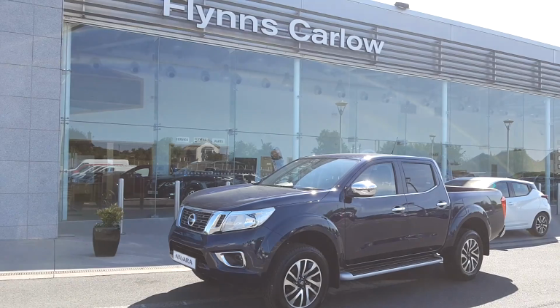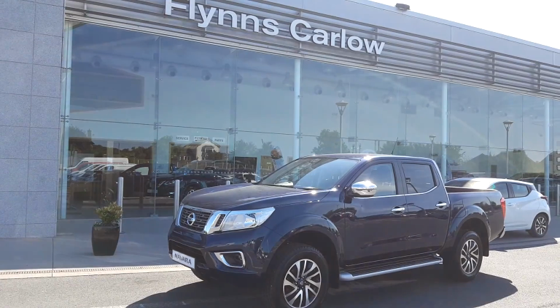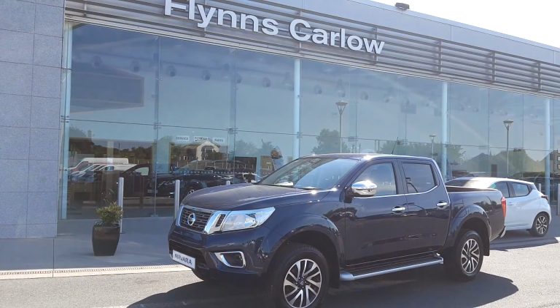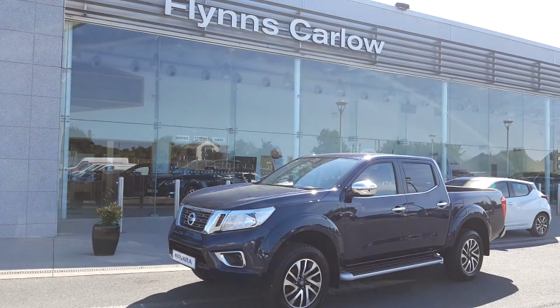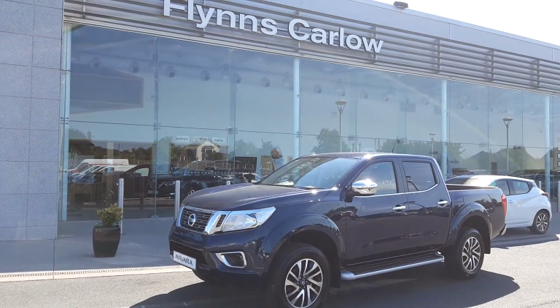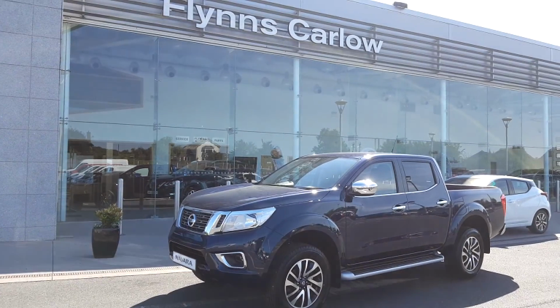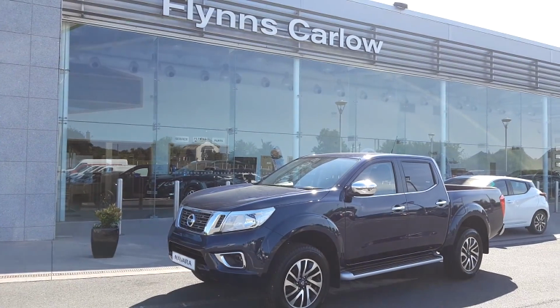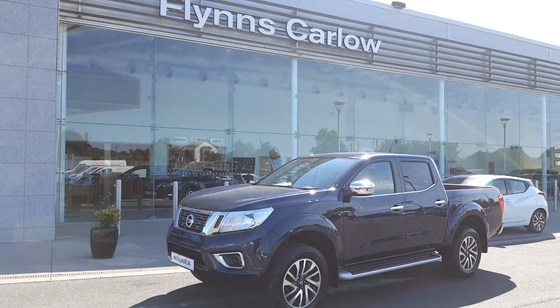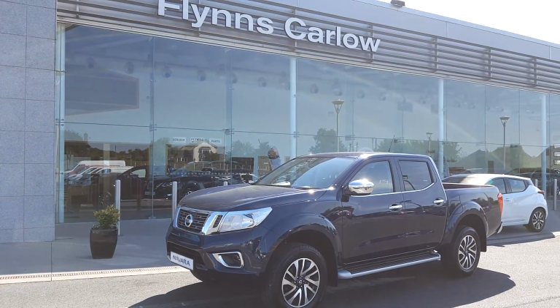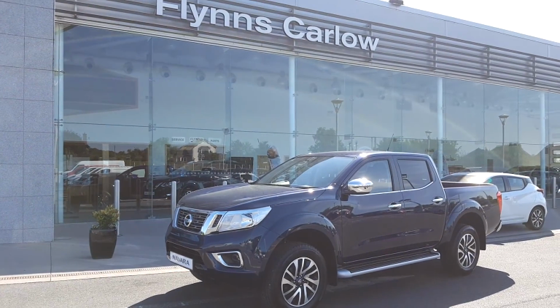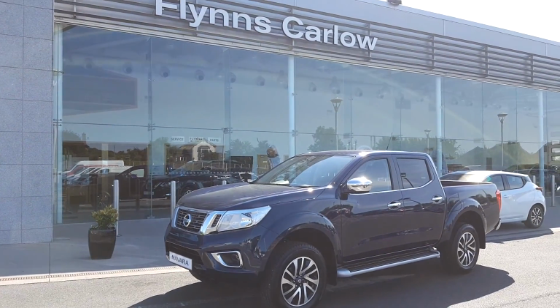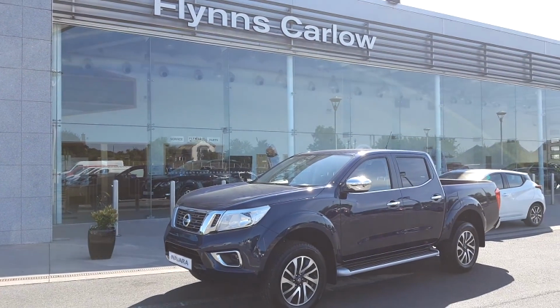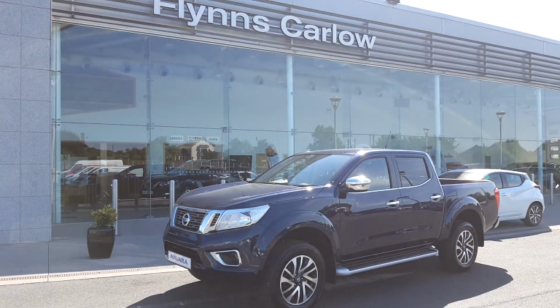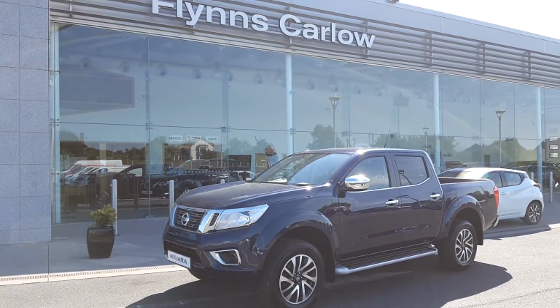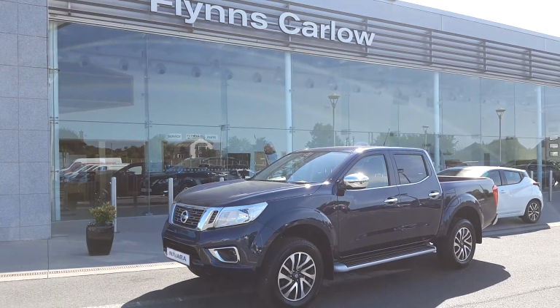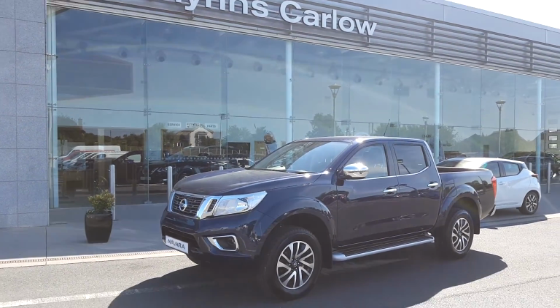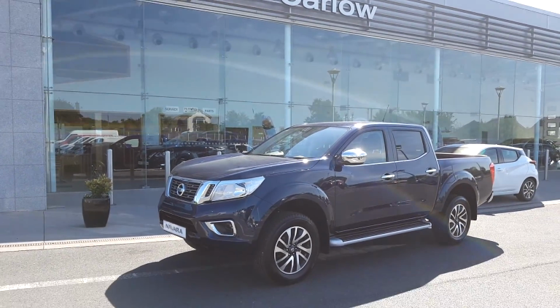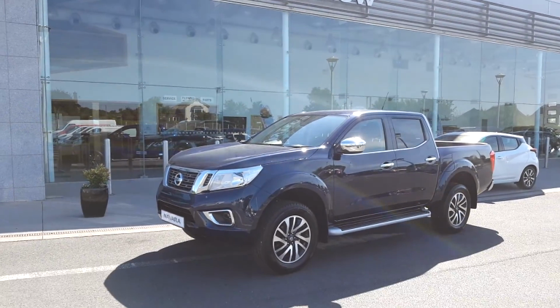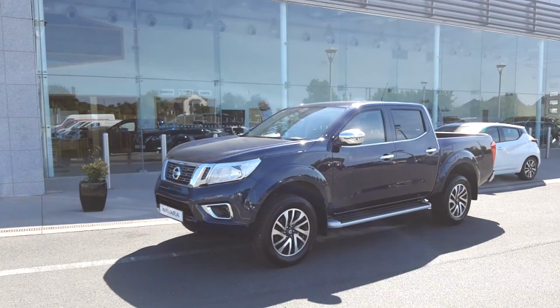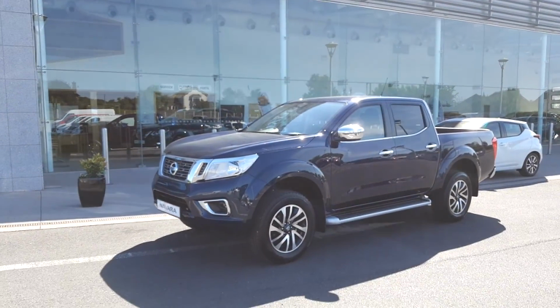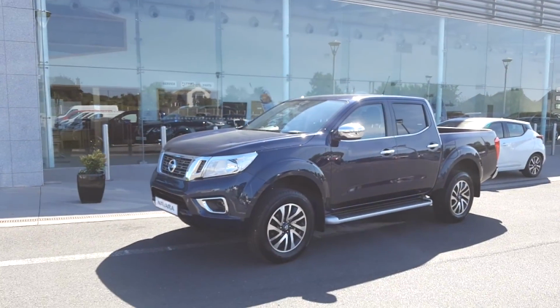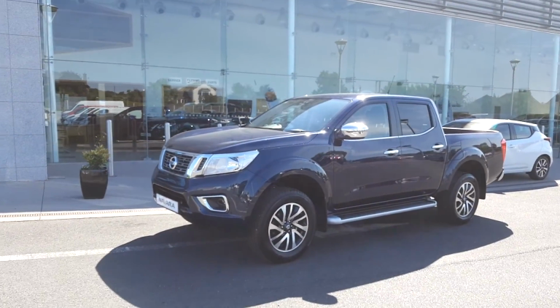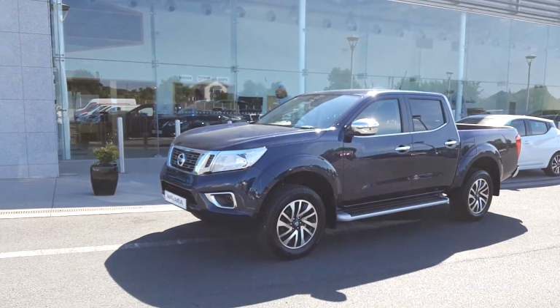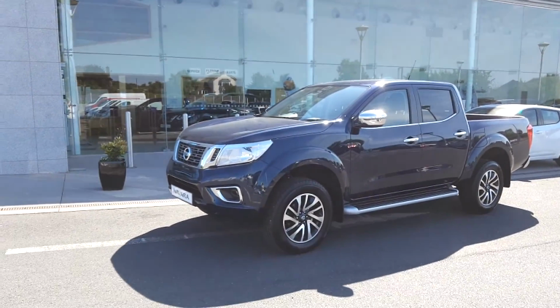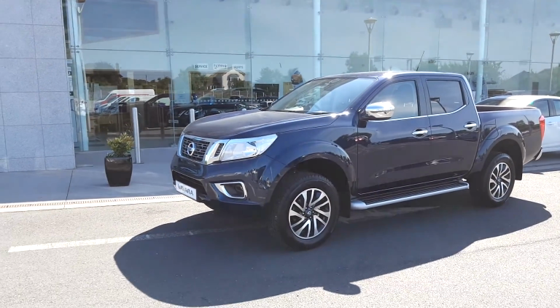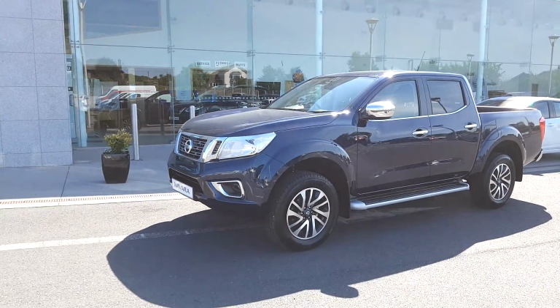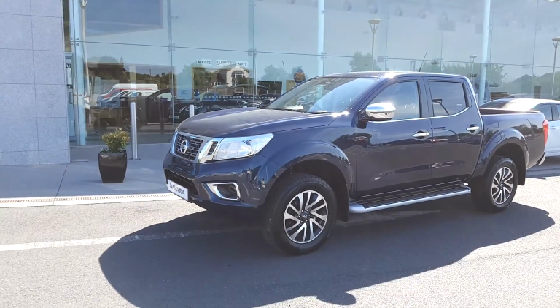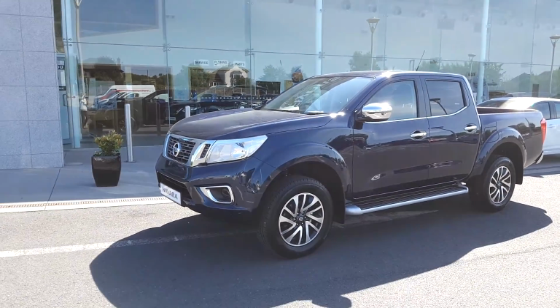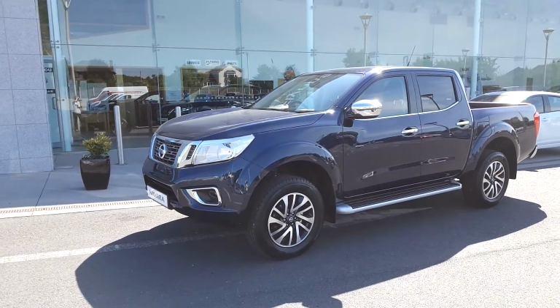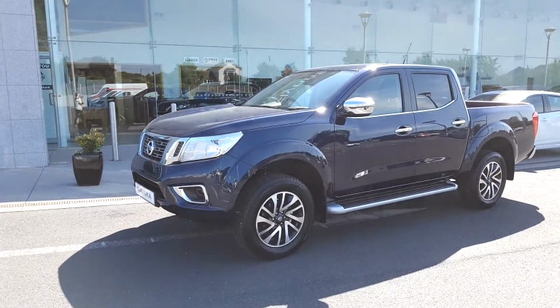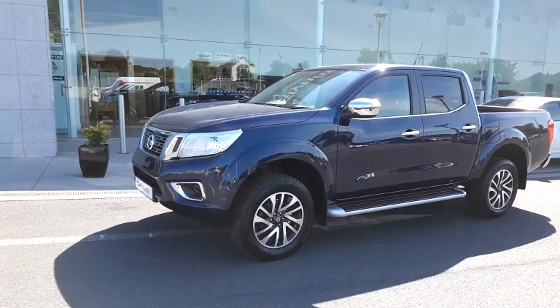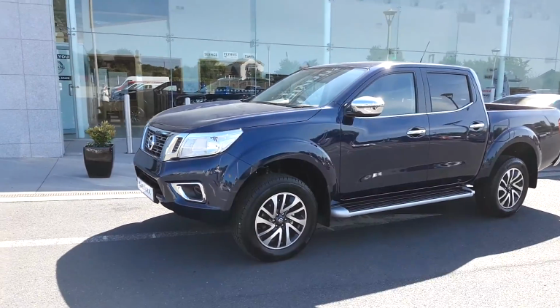Hi, I'm Theresa and welcome to Flynn's Curler Nissan. This is the 2018 Nissan Navara.